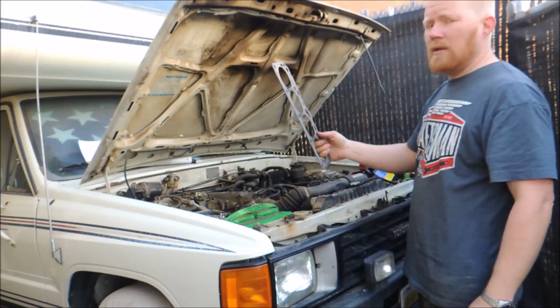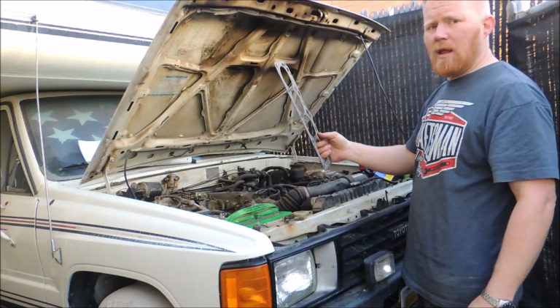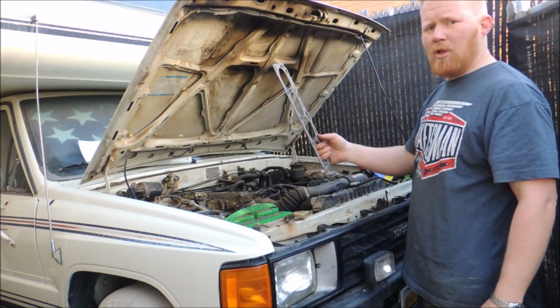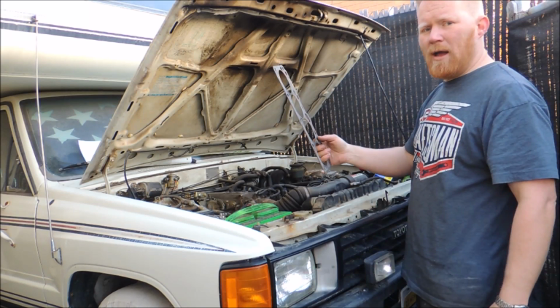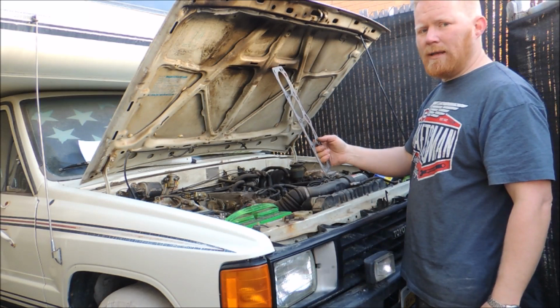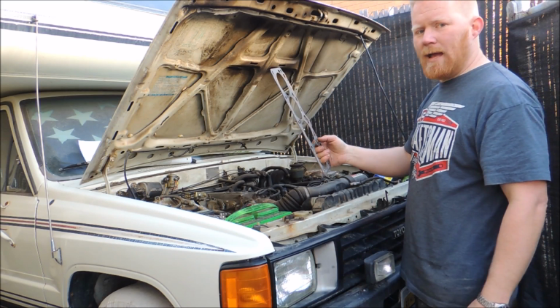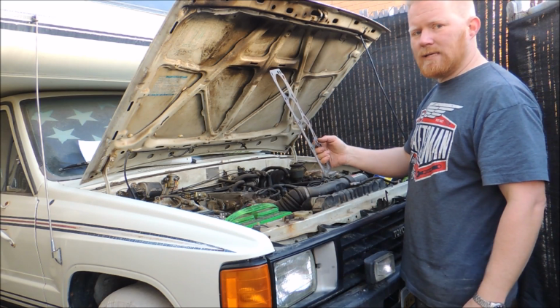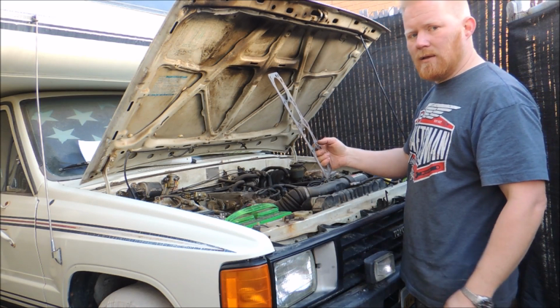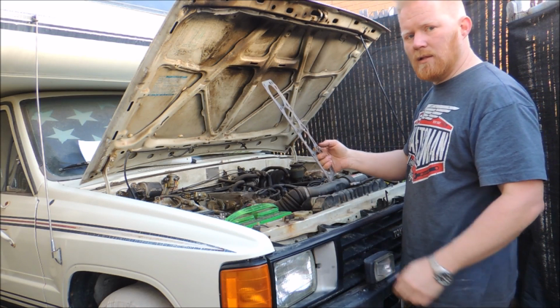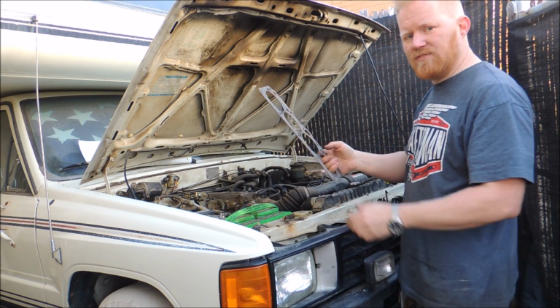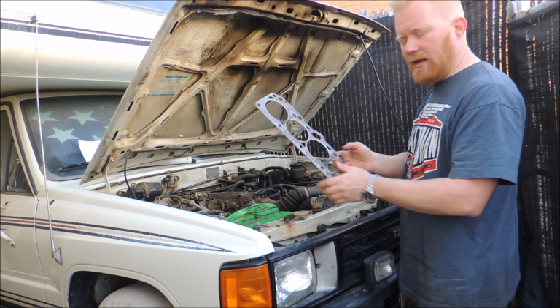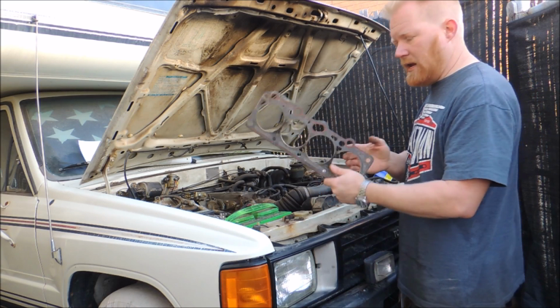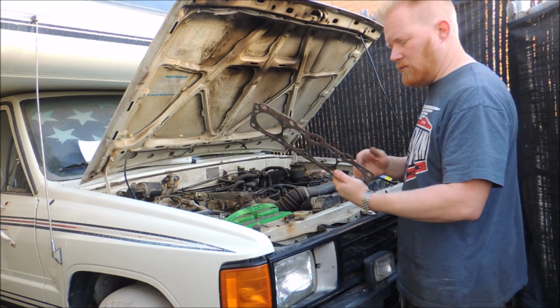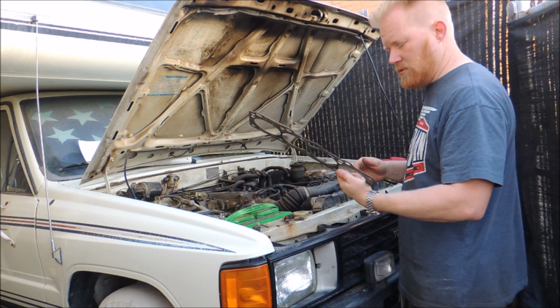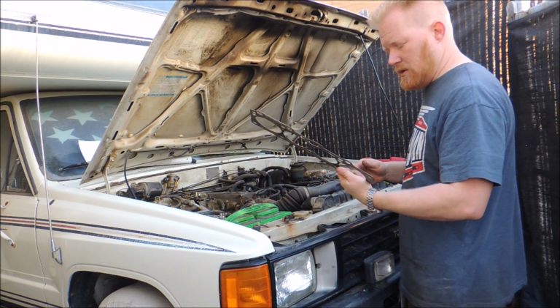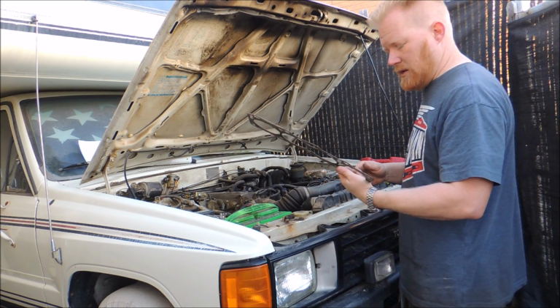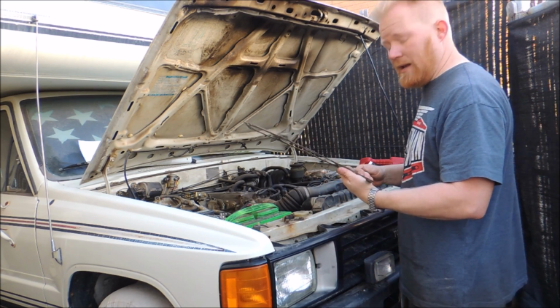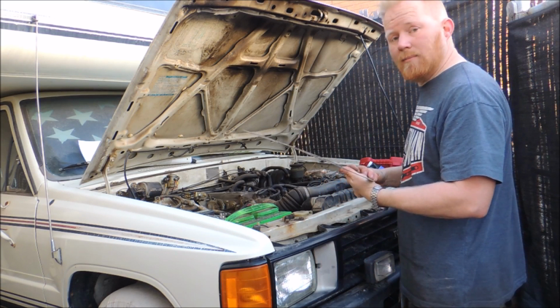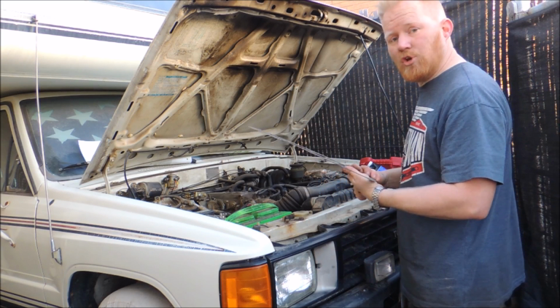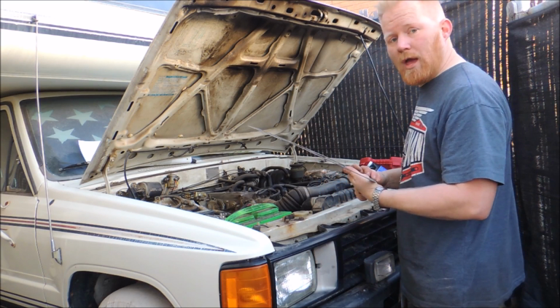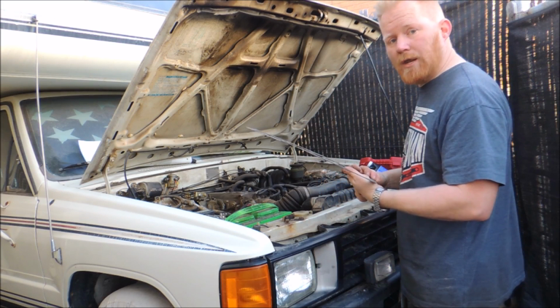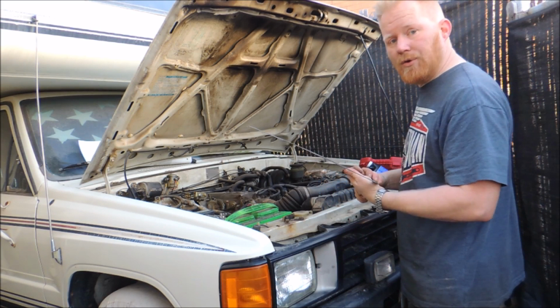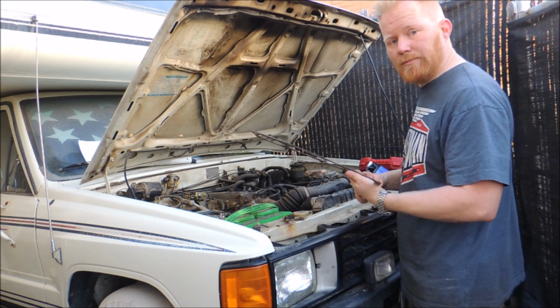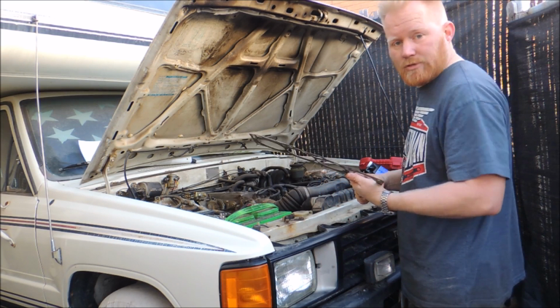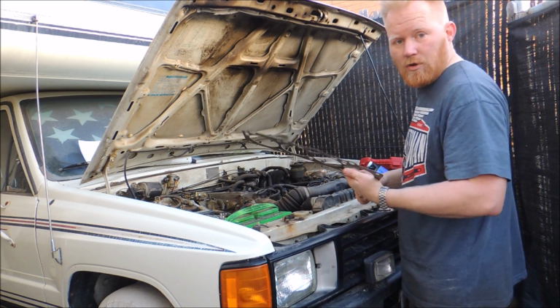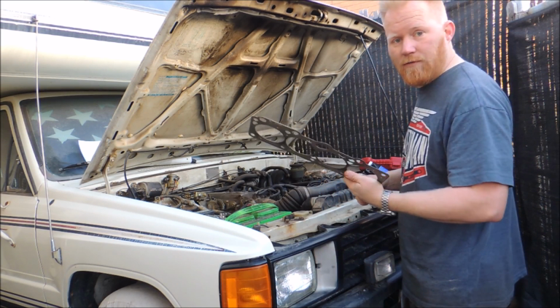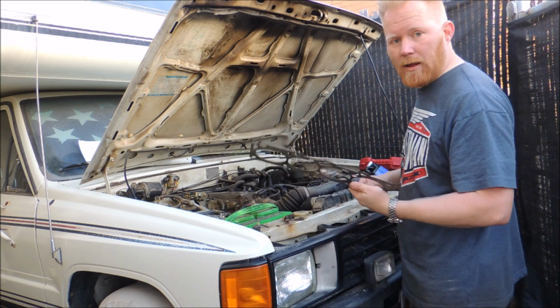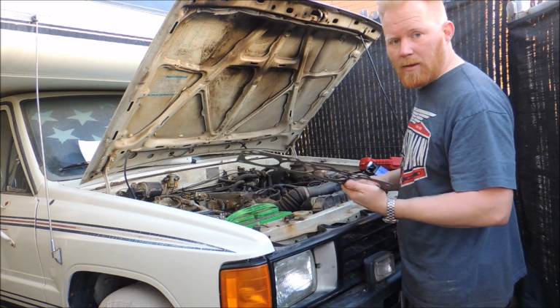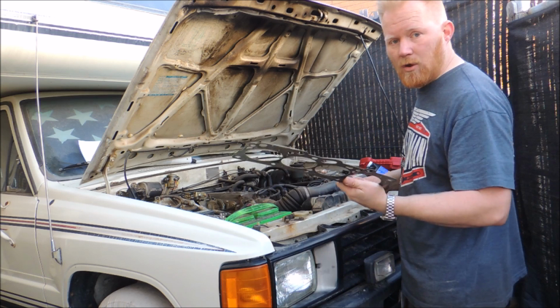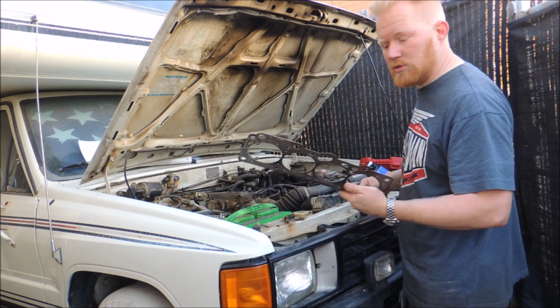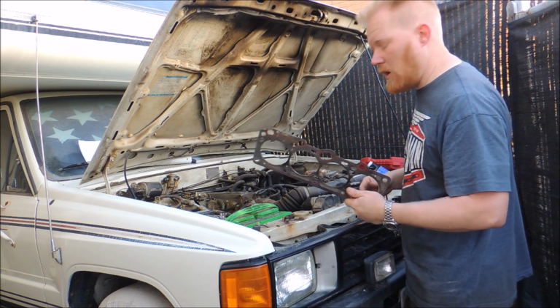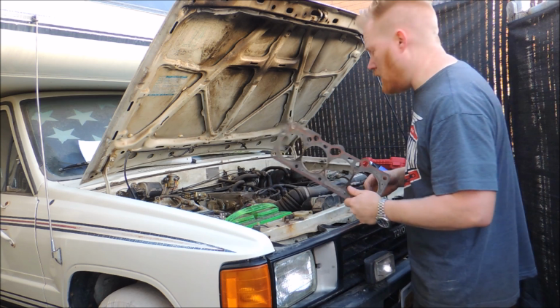Did I blow my head gasket? Let's find out. Let me show you how to do it so you can find out about yours as well.